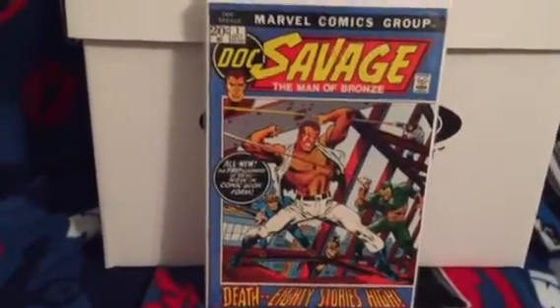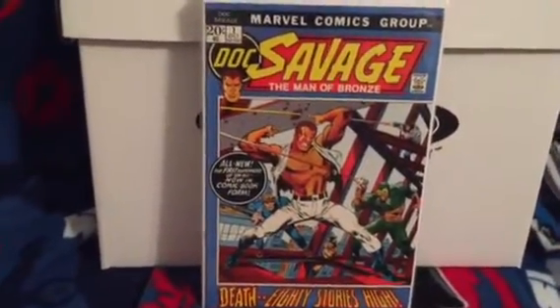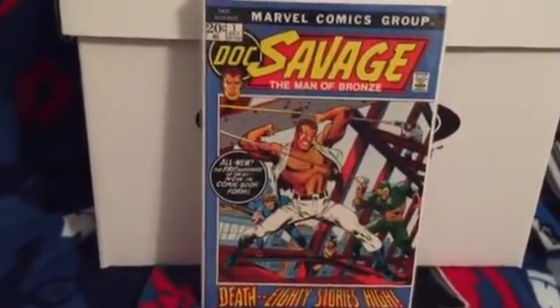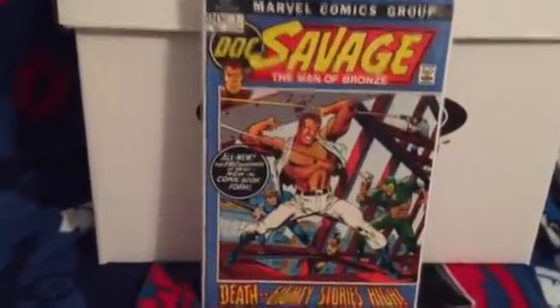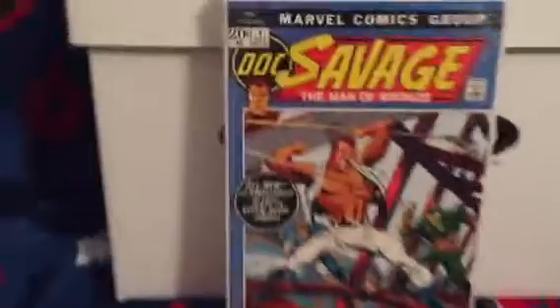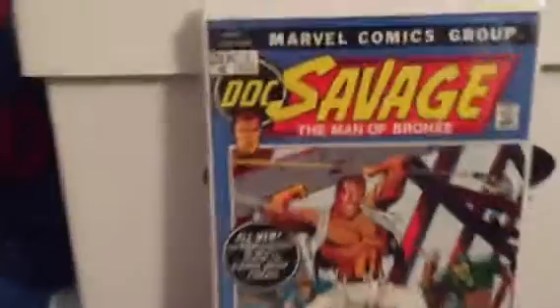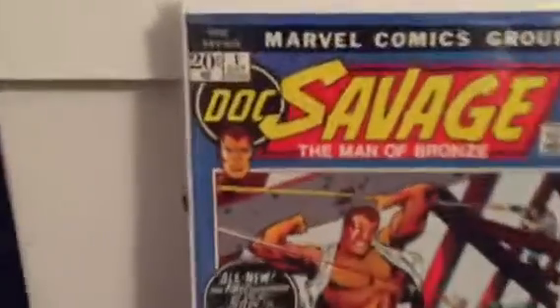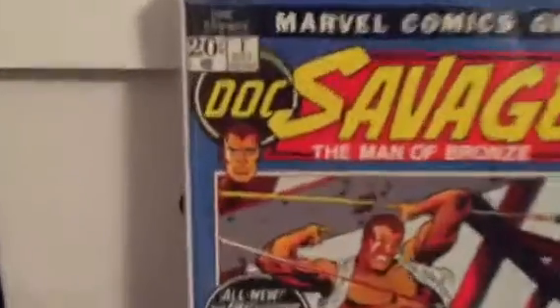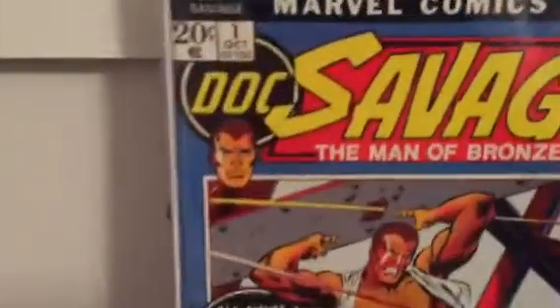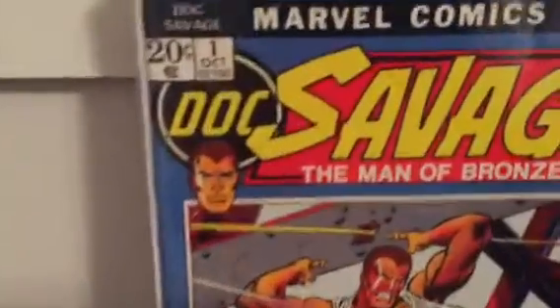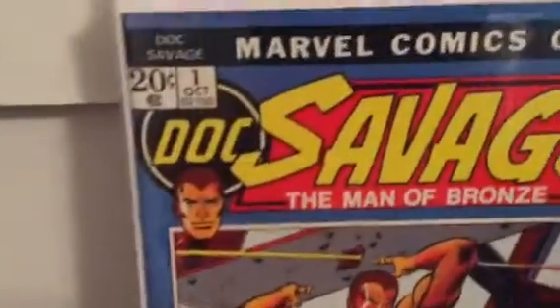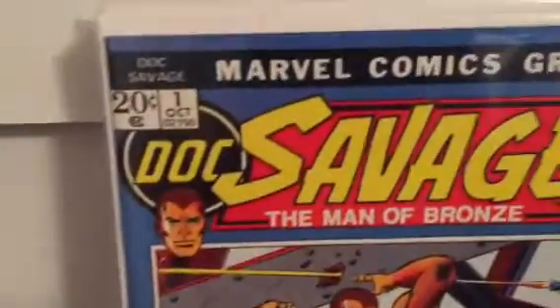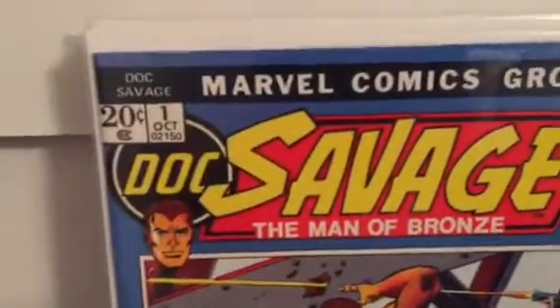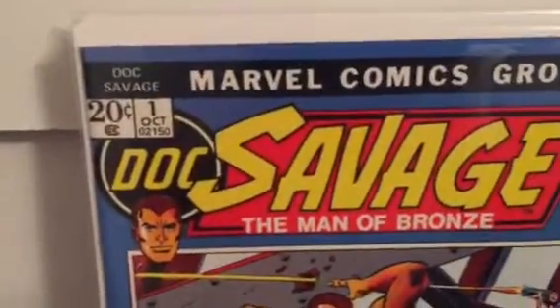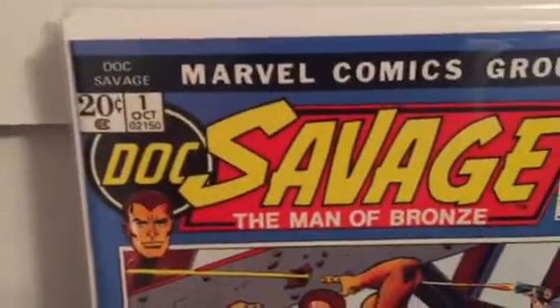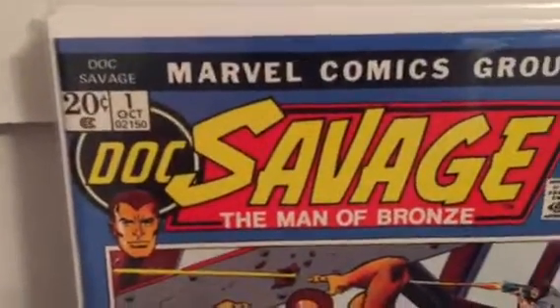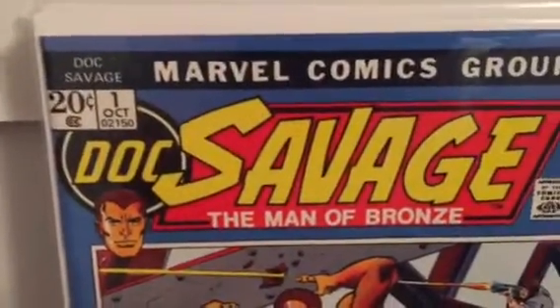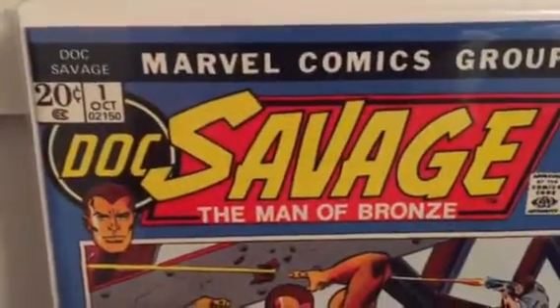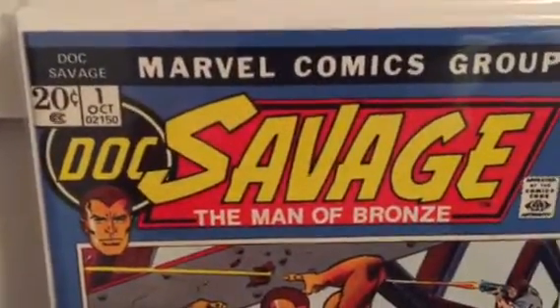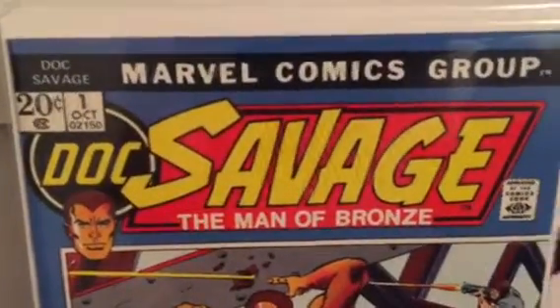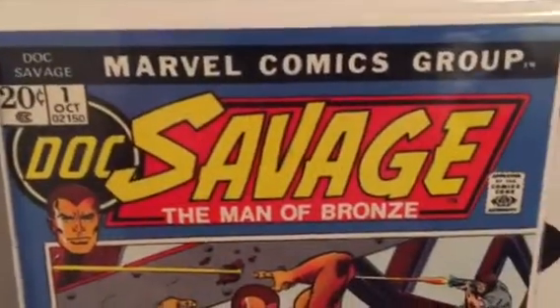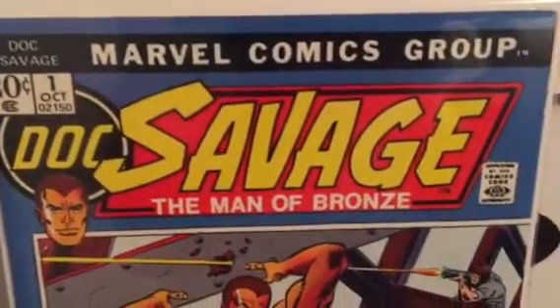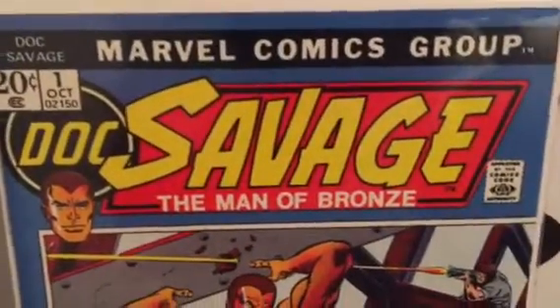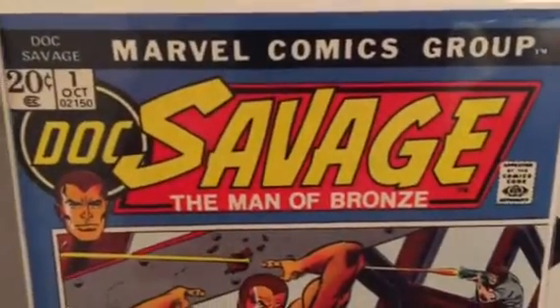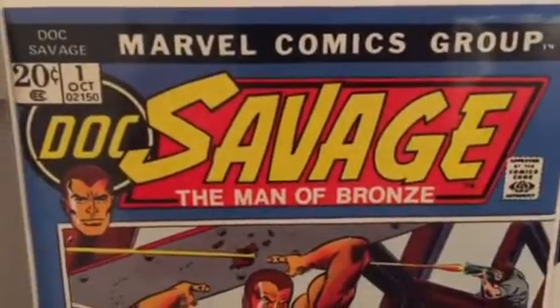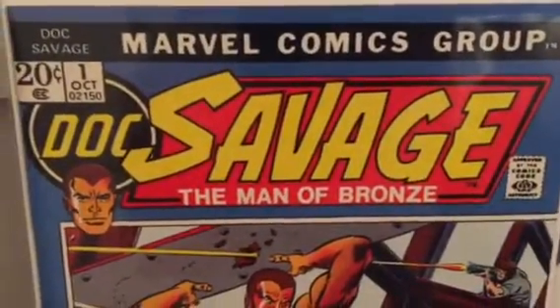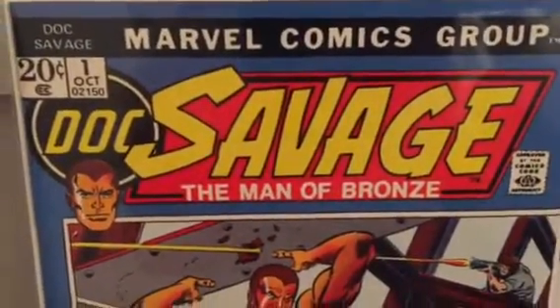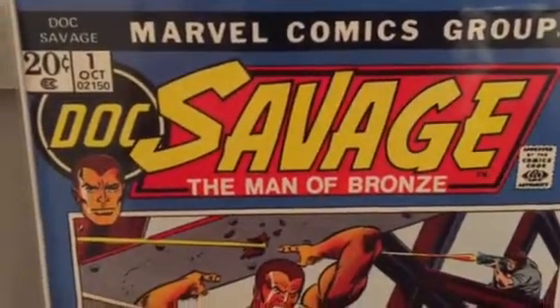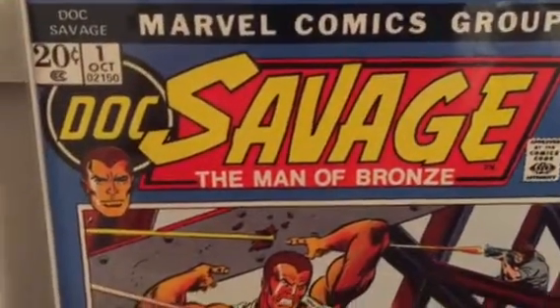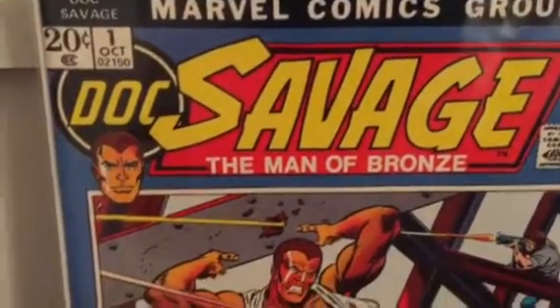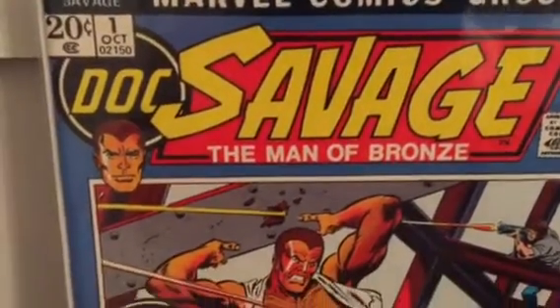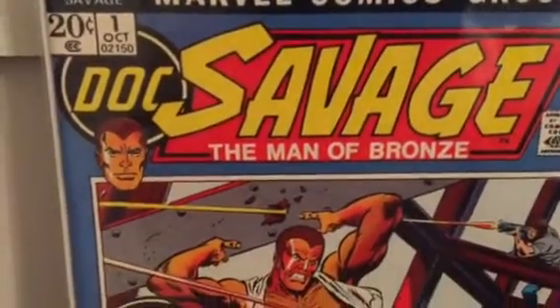This is Doc Savage number one - the colors just pop on this book. Really beautiful, really nice blue and red.